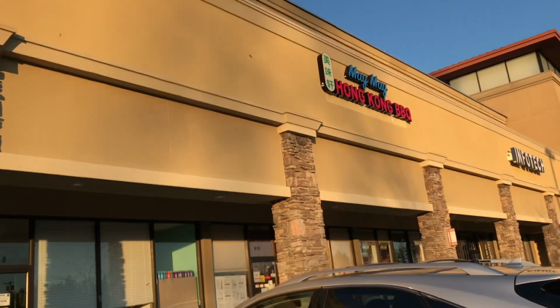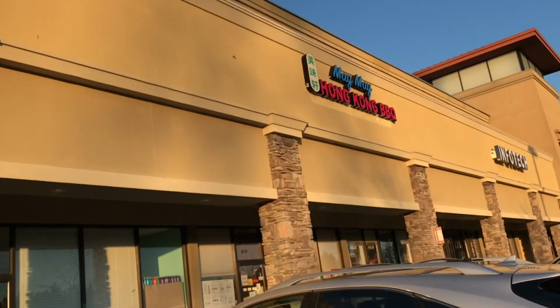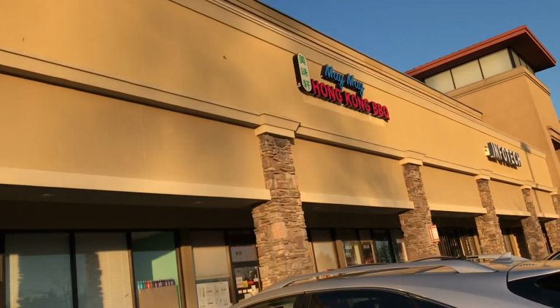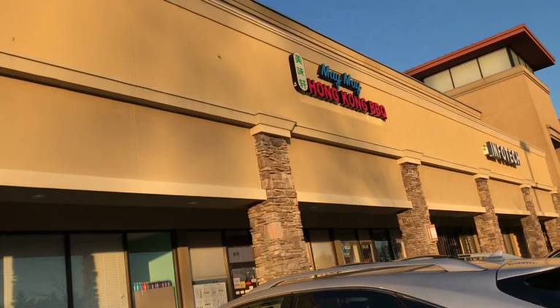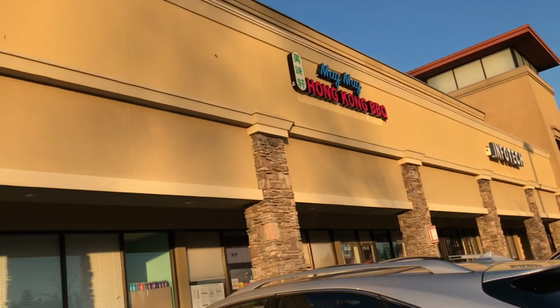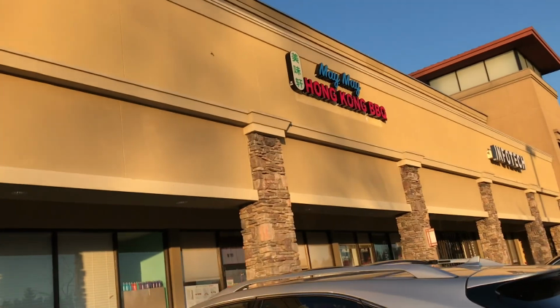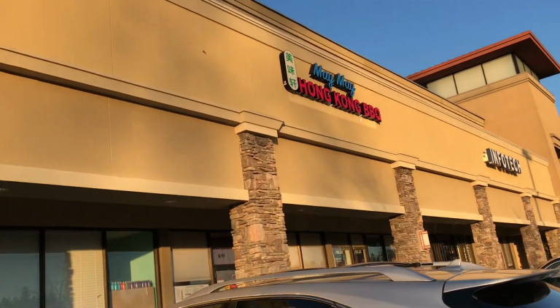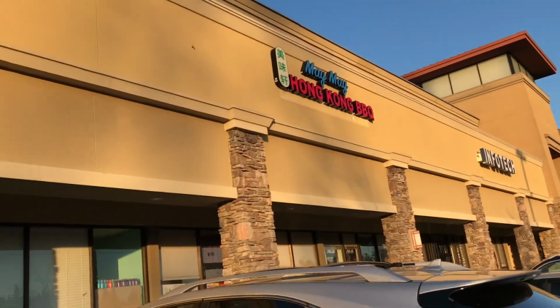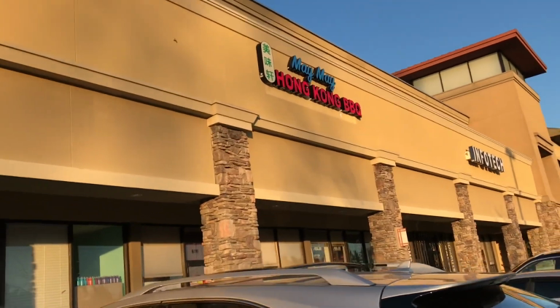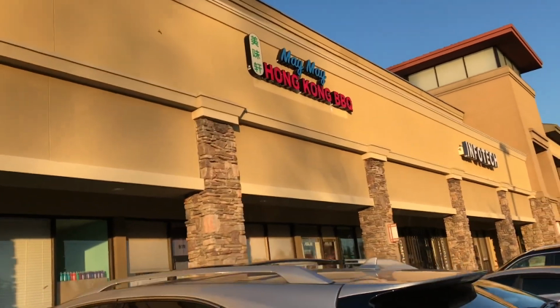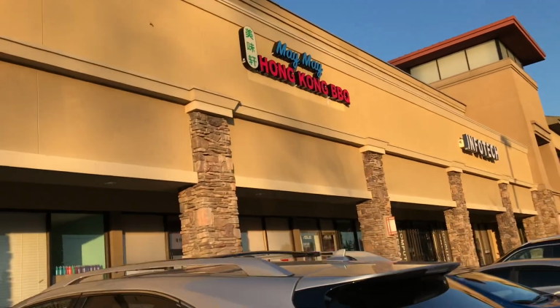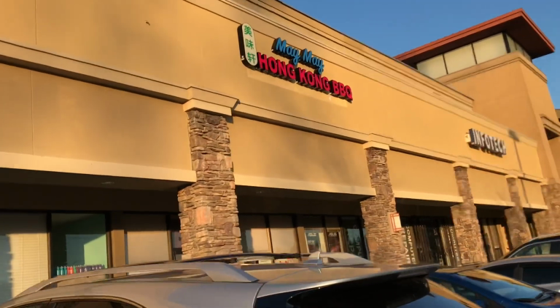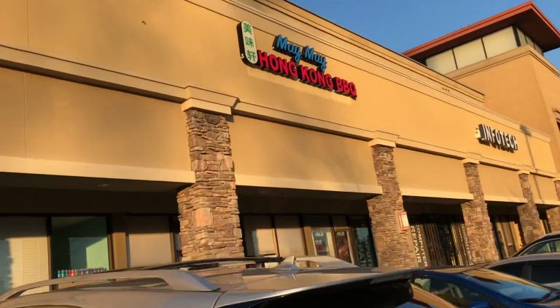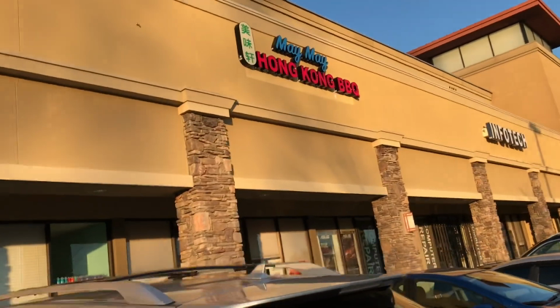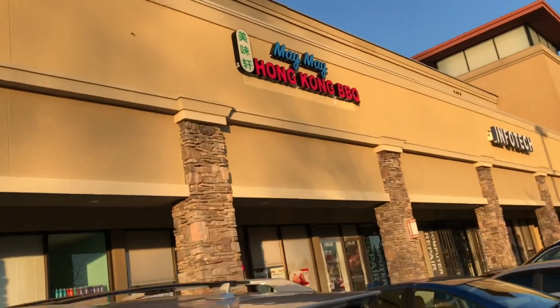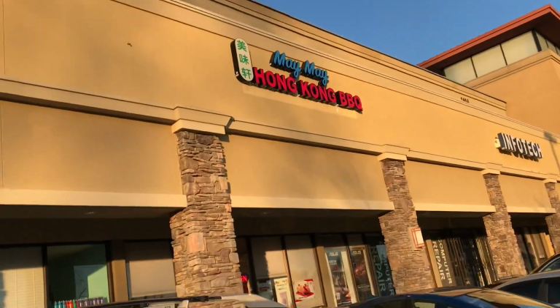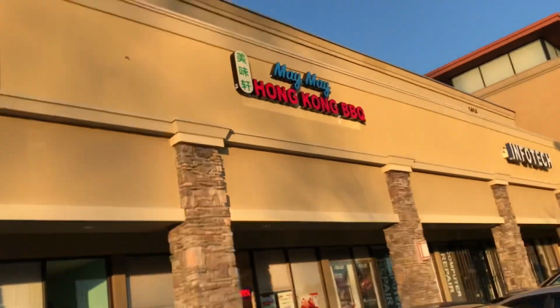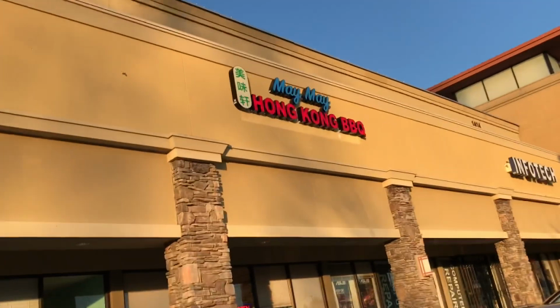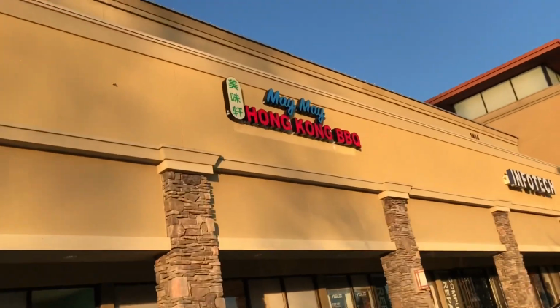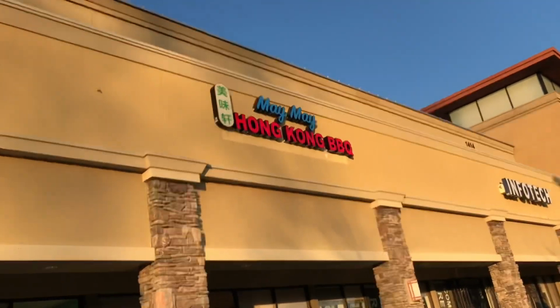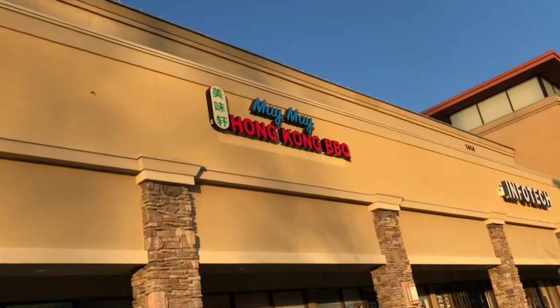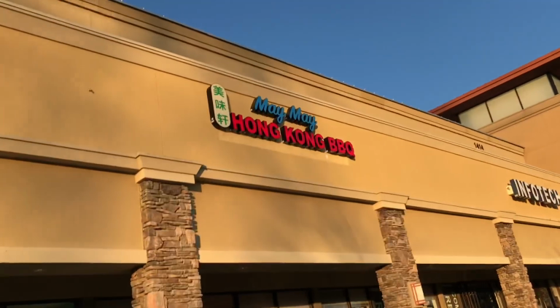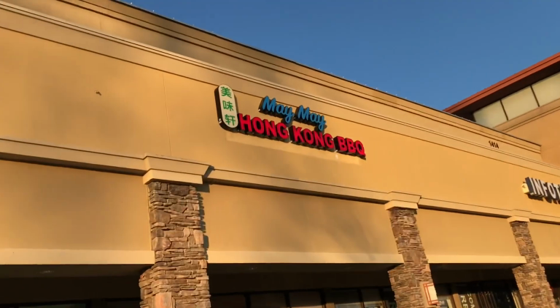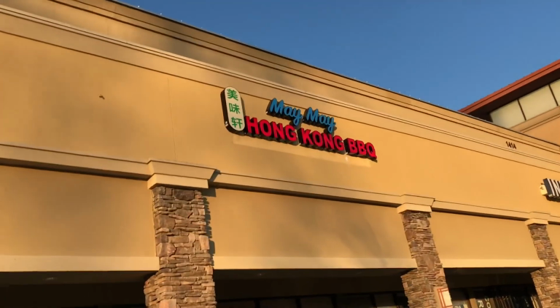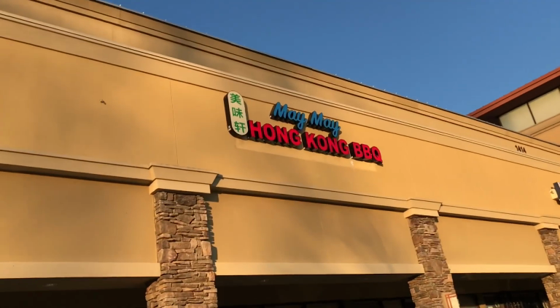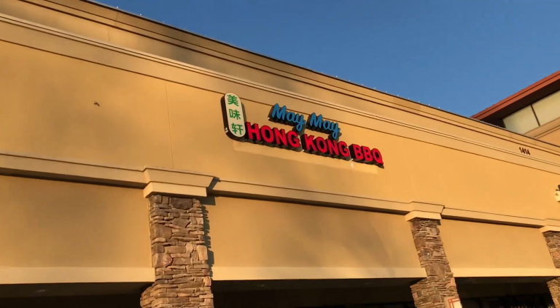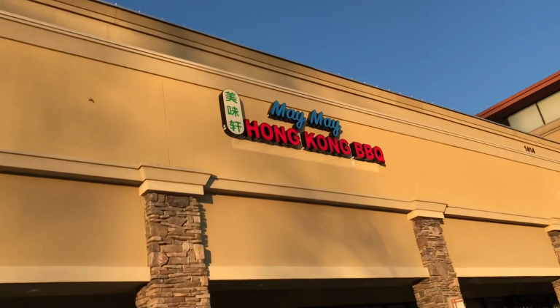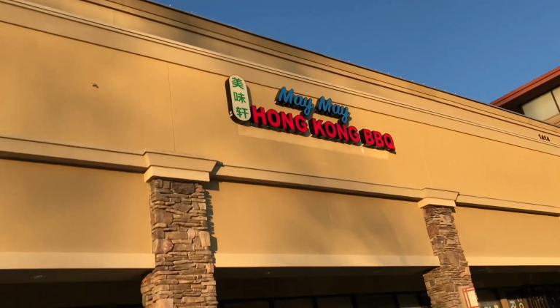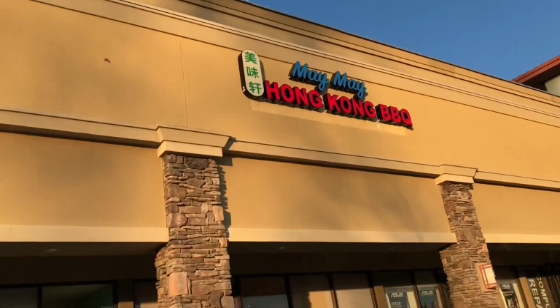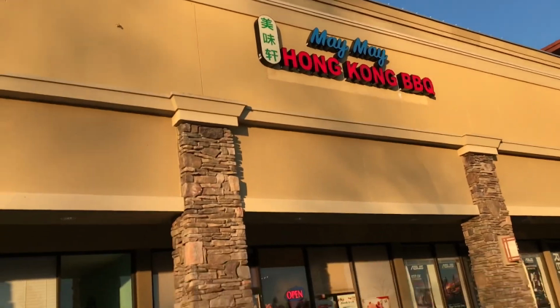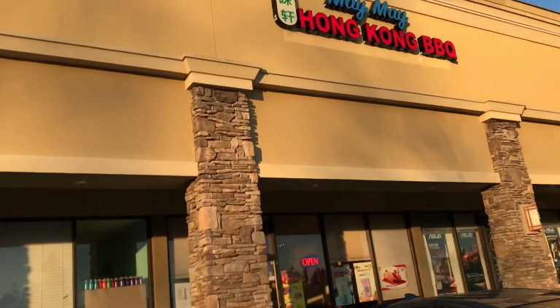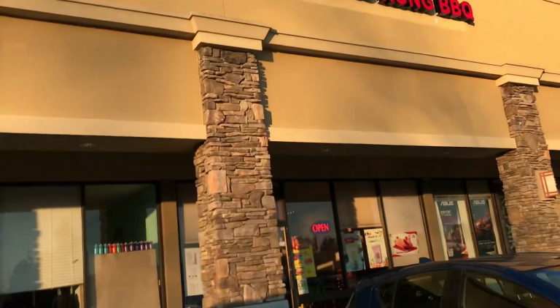Hi, I just discovered a new barbecue restaurant in the Federal Way area. So let's check it out together.